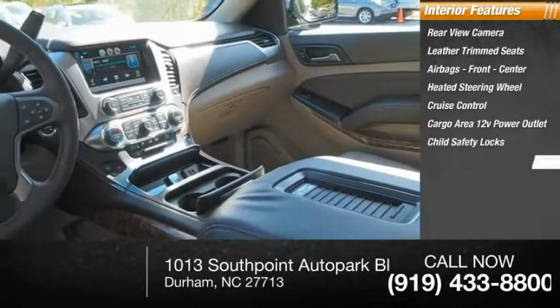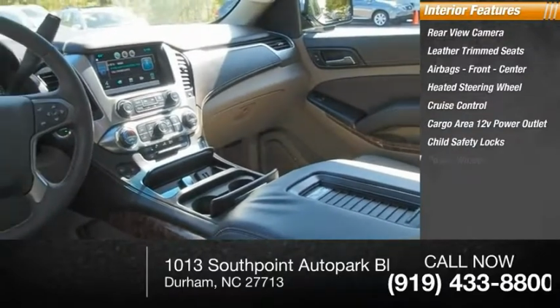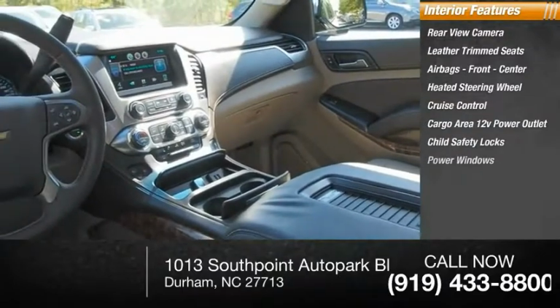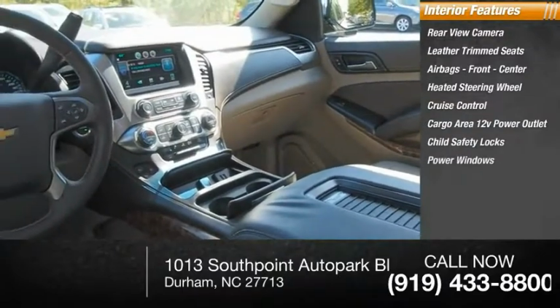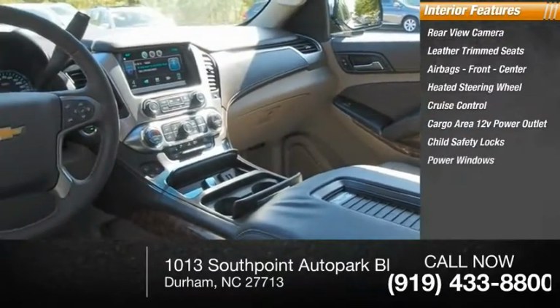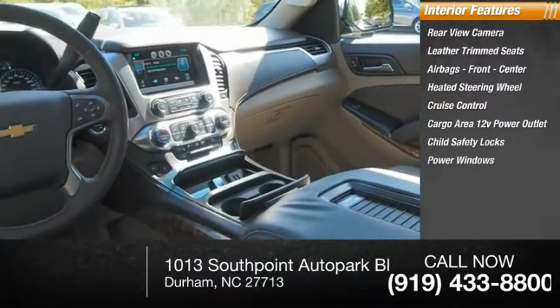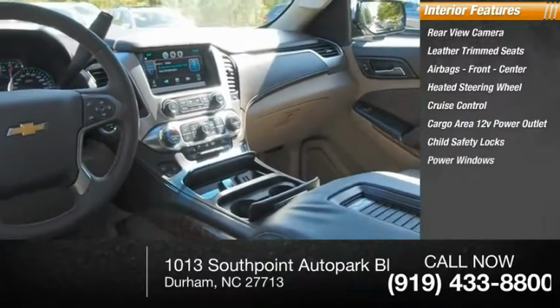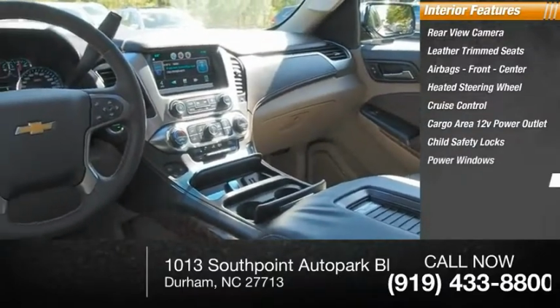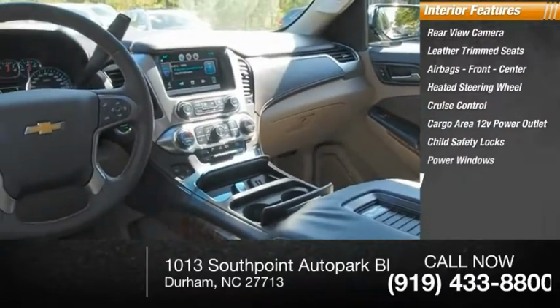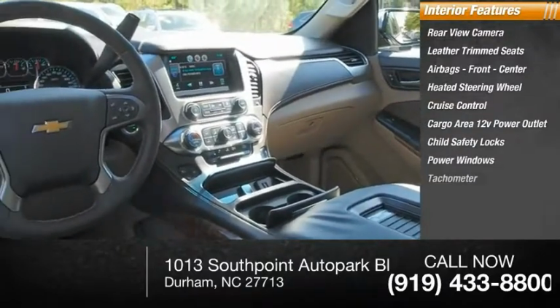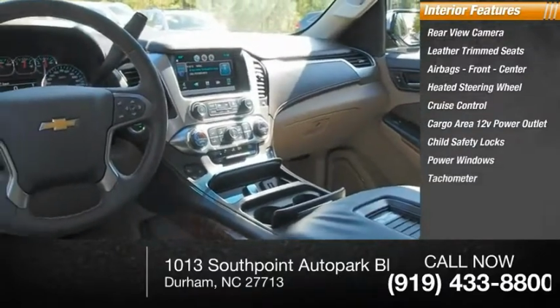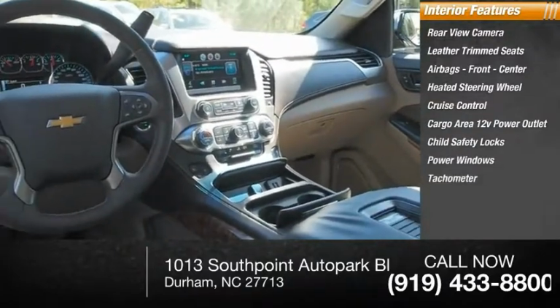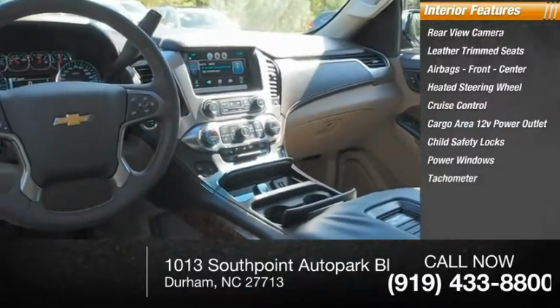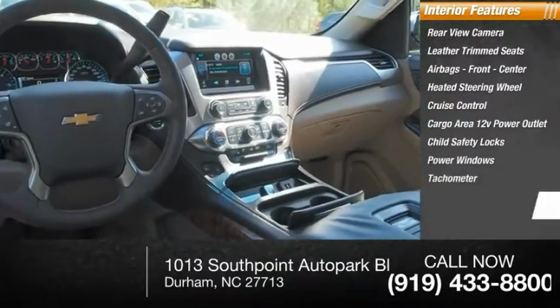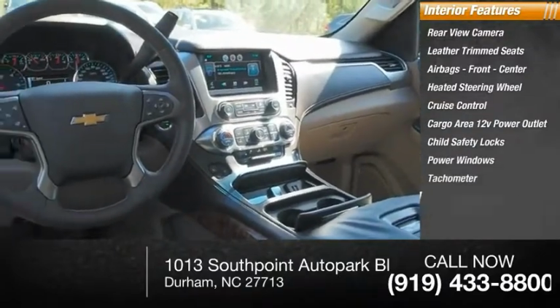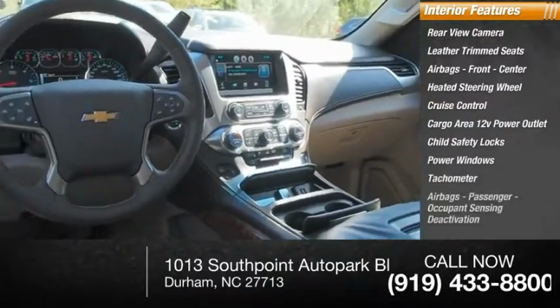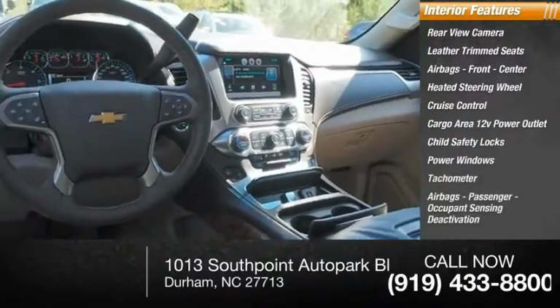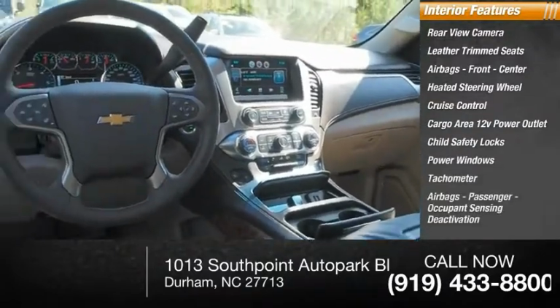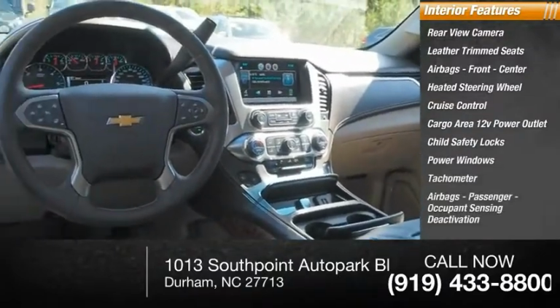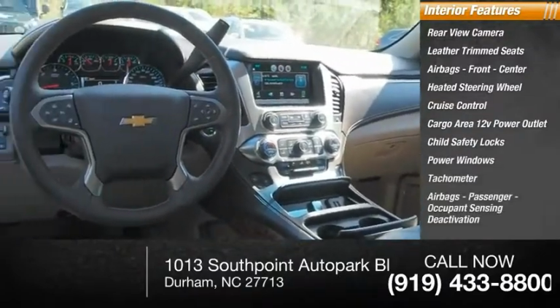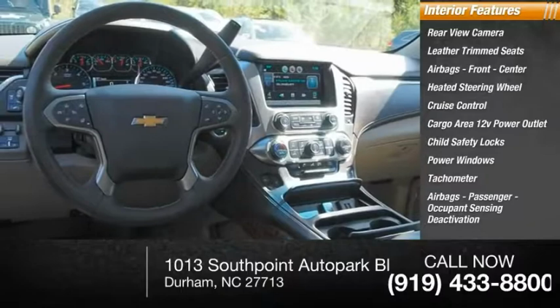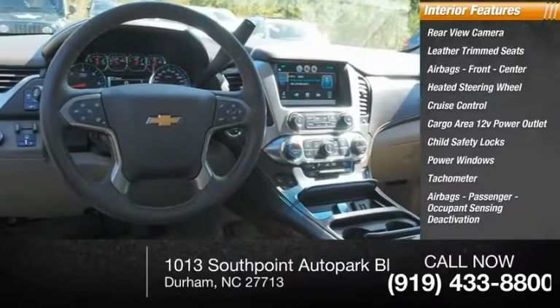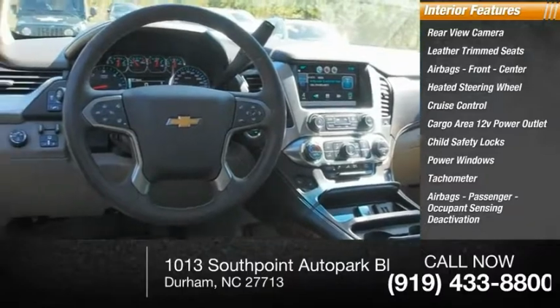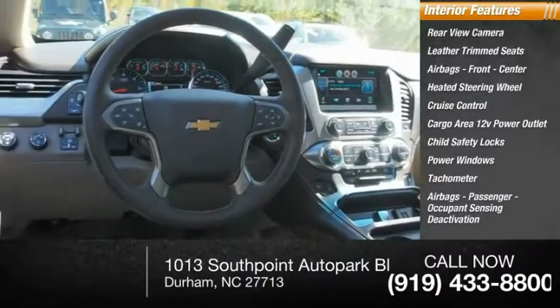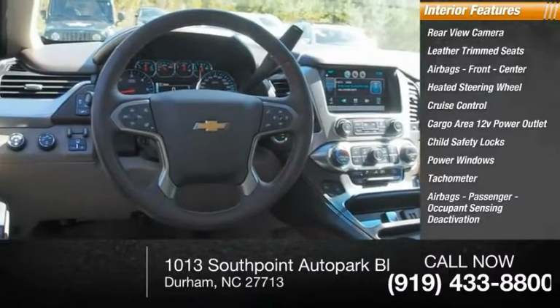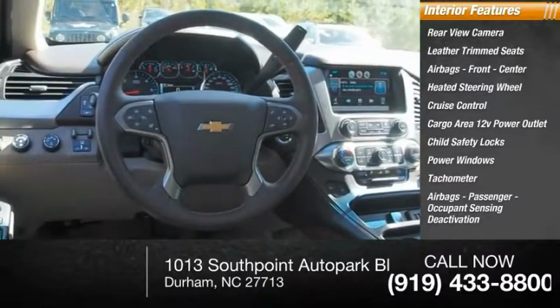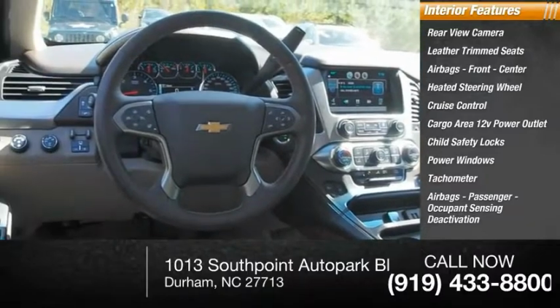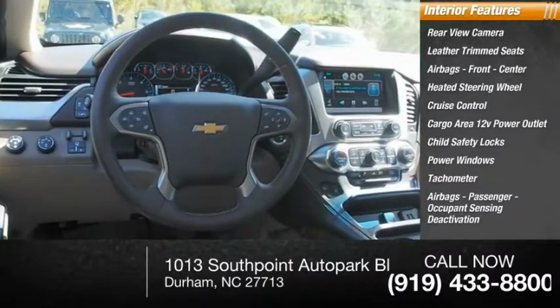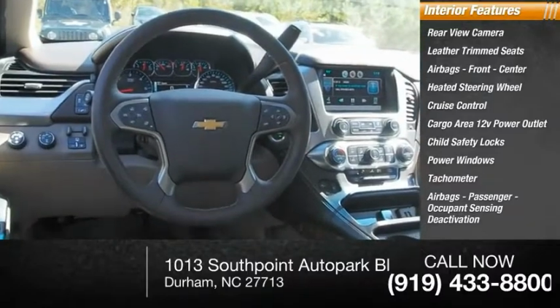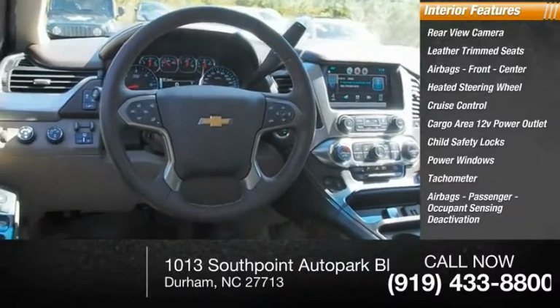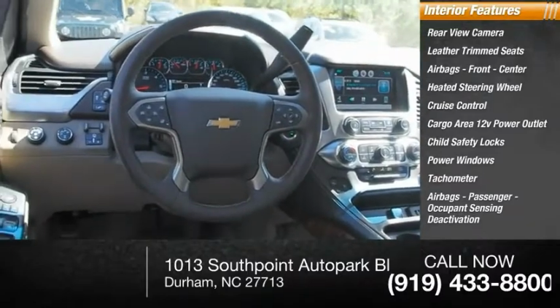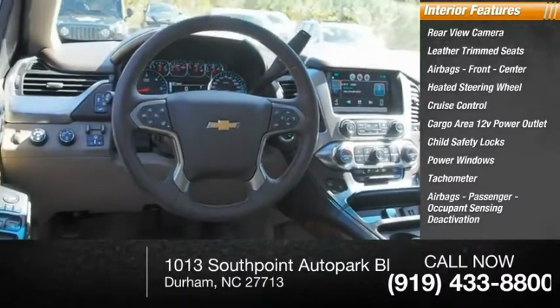Power windows, tachometer, passenger airbag with occupant sensing deactivation.